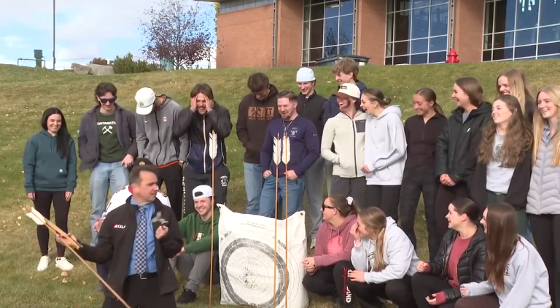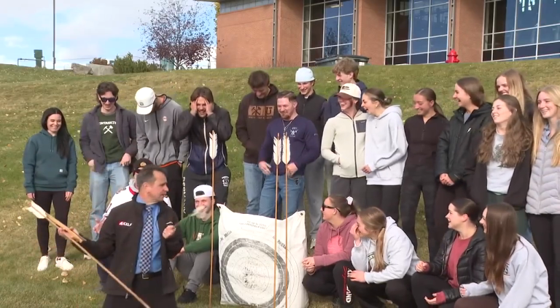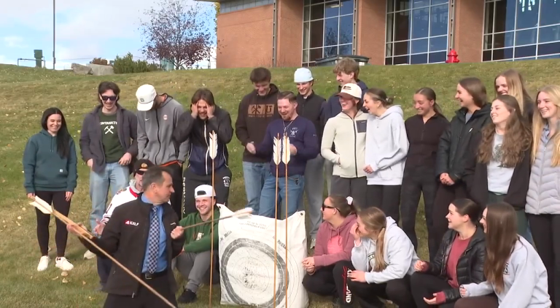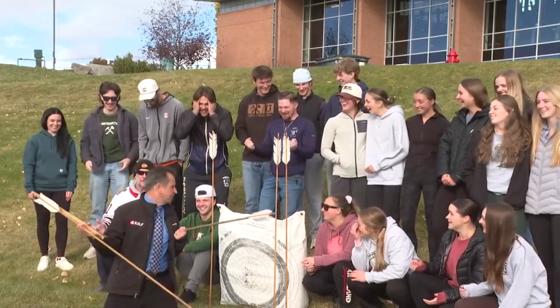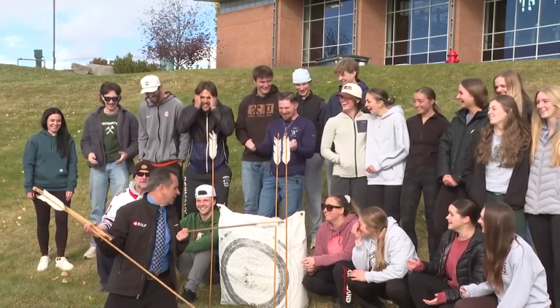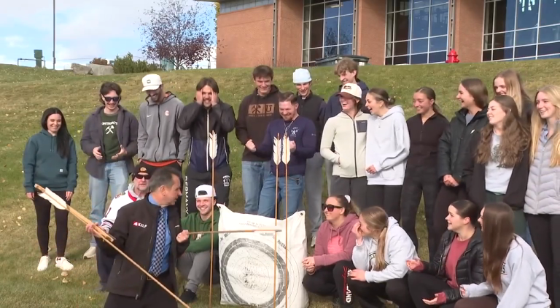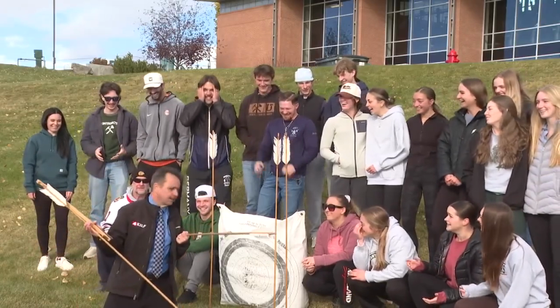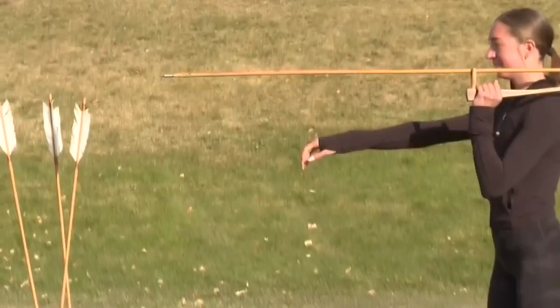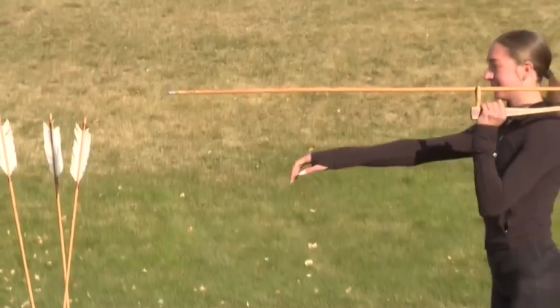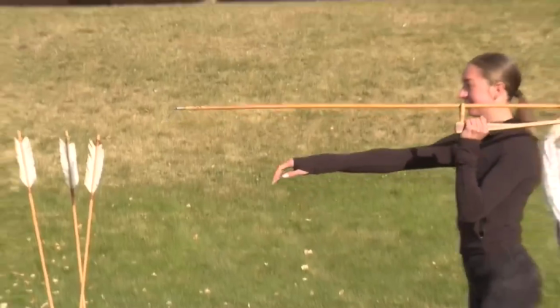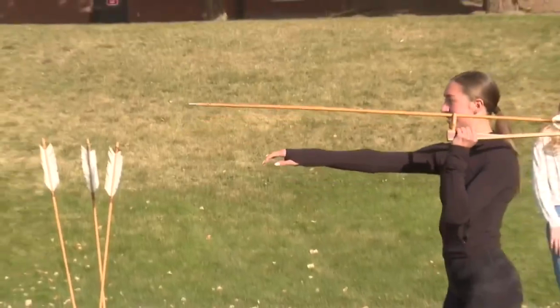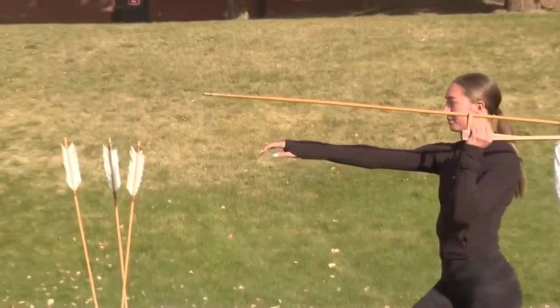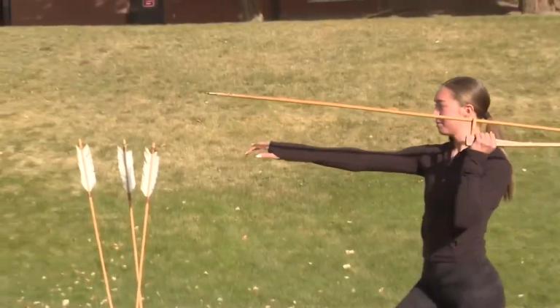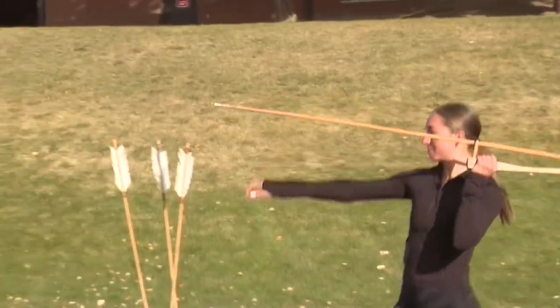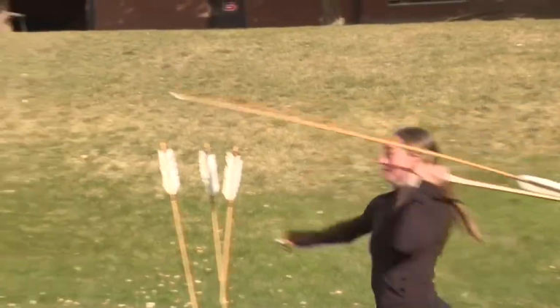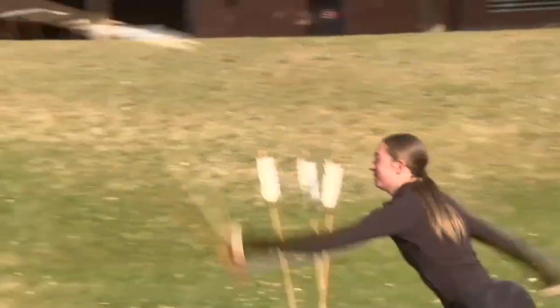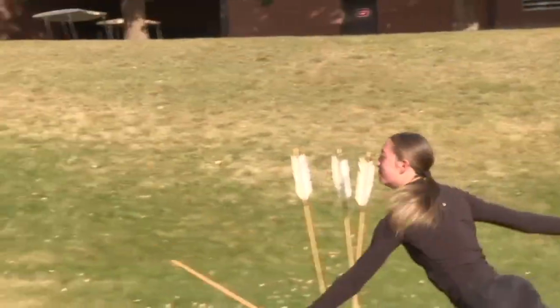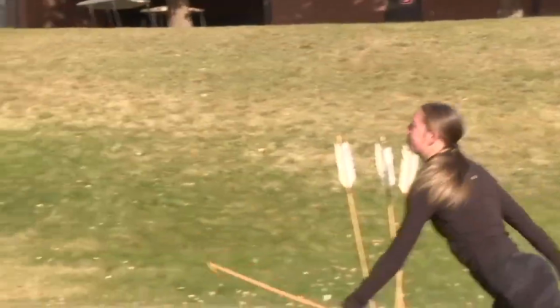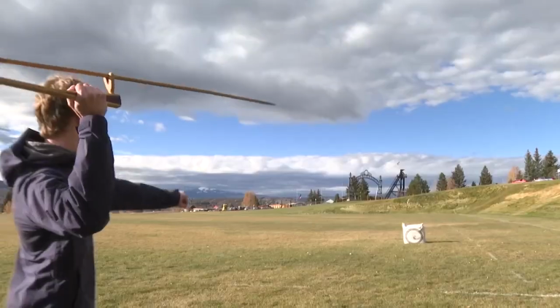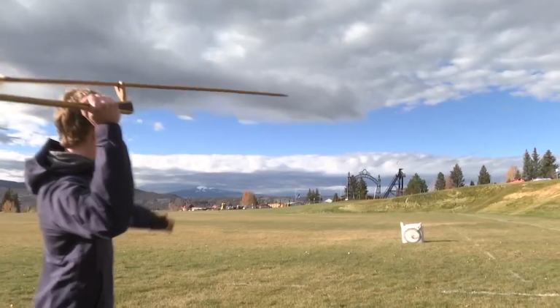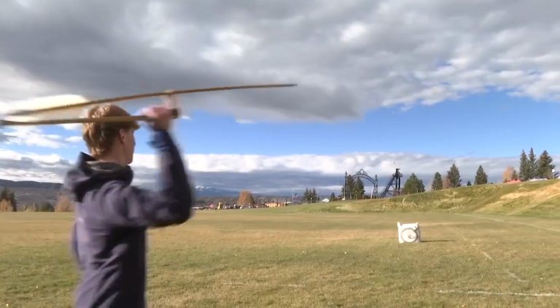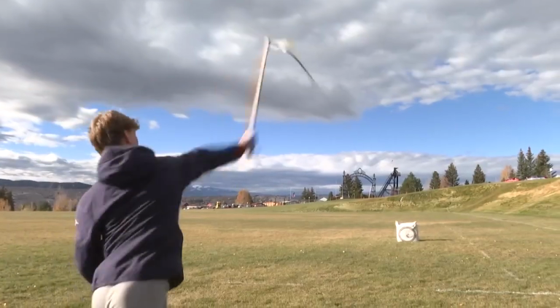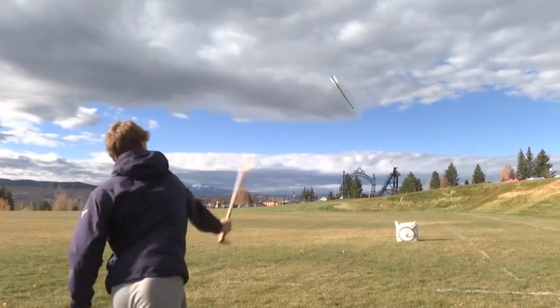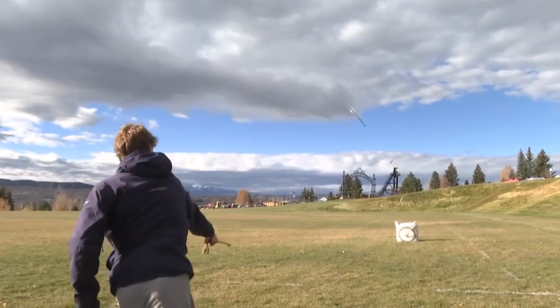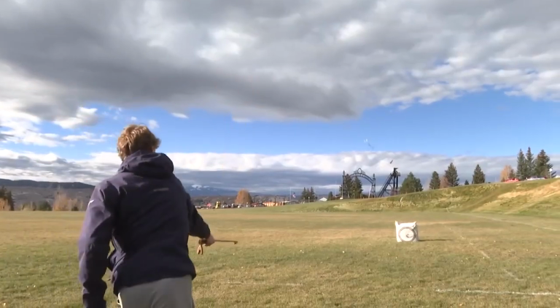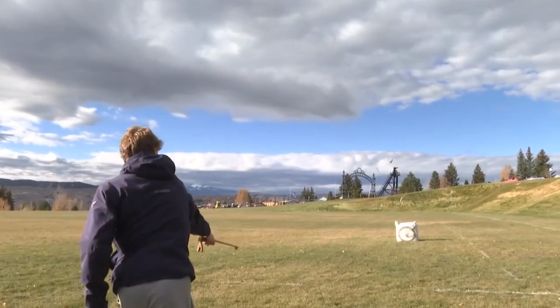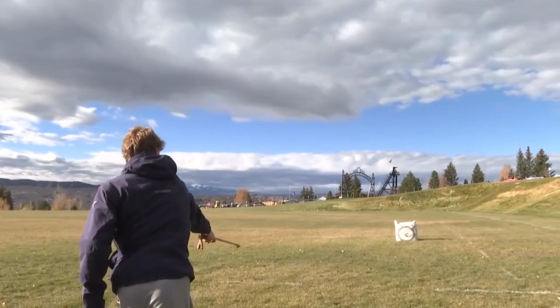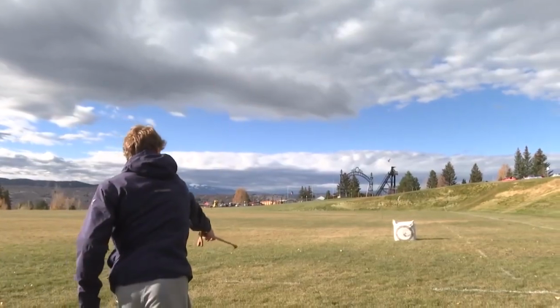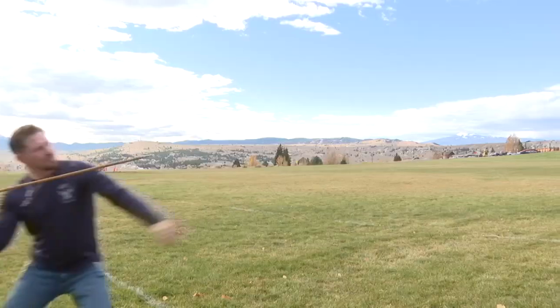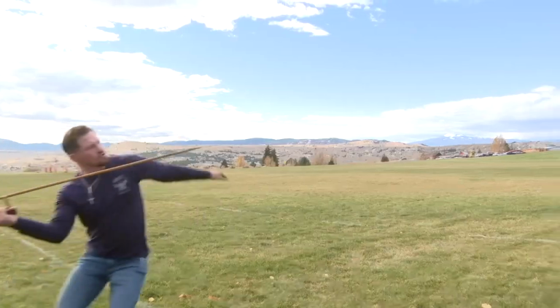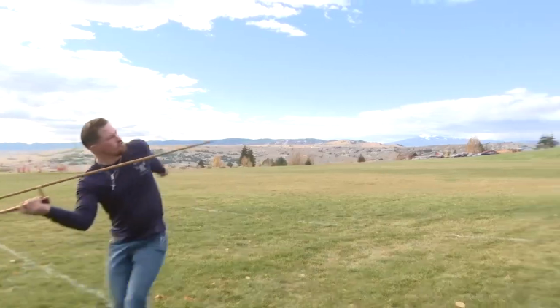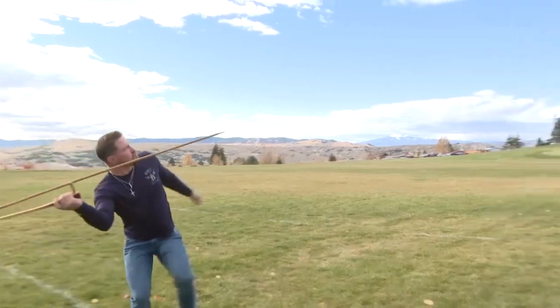That's going to leave a mark. In Butte, John Amey, MTN News.